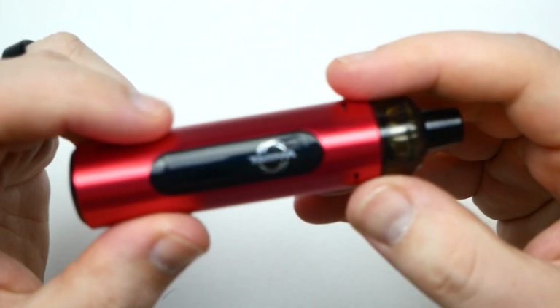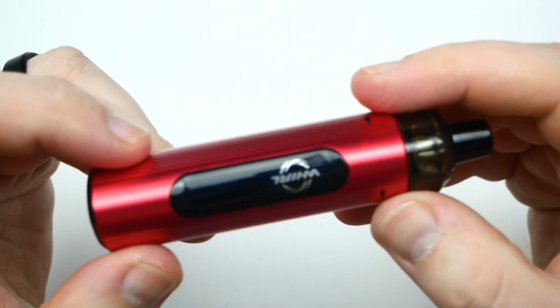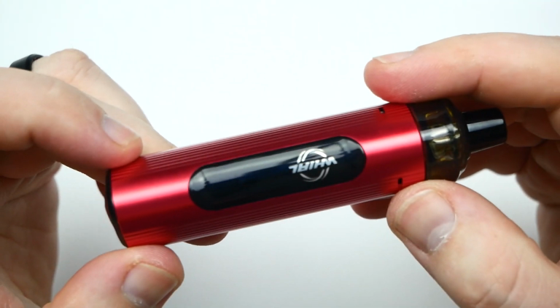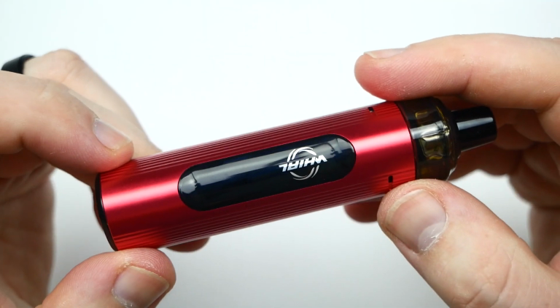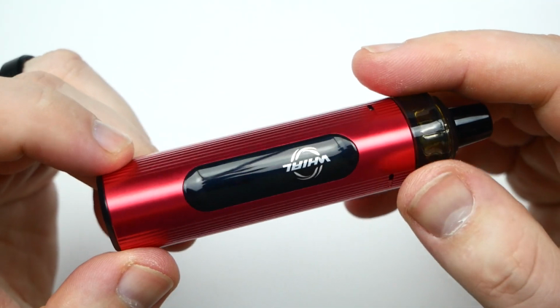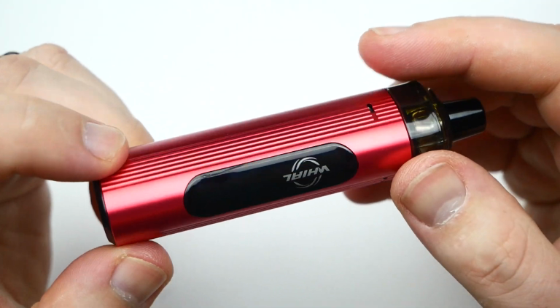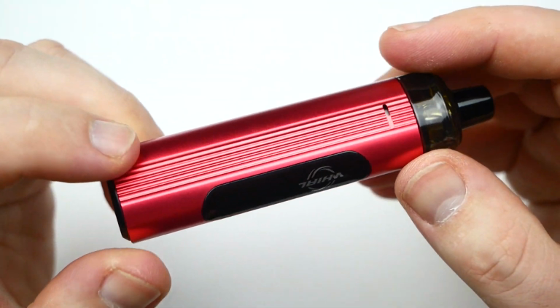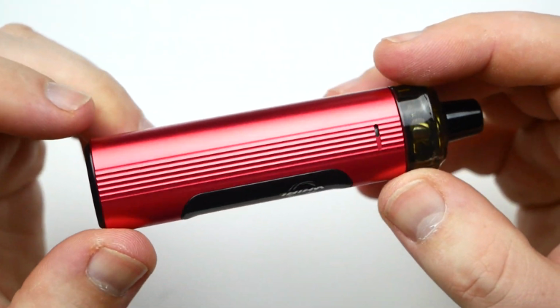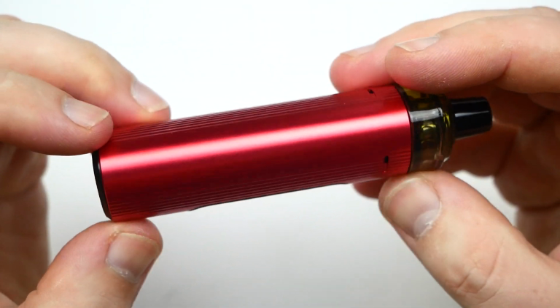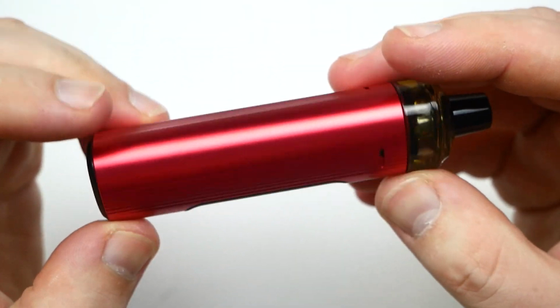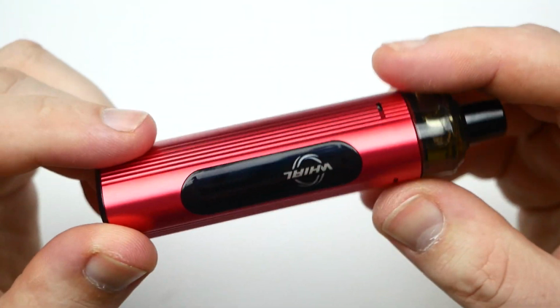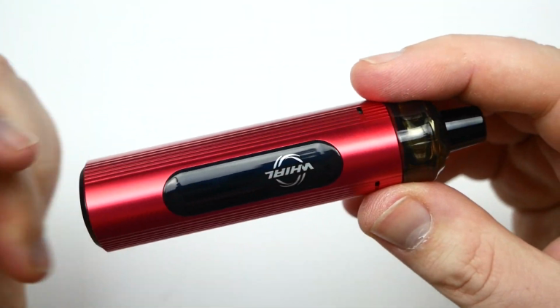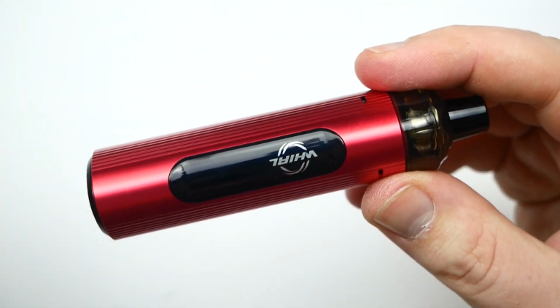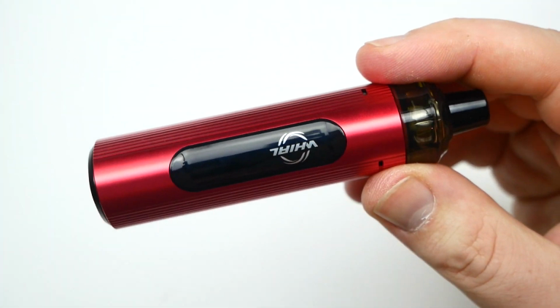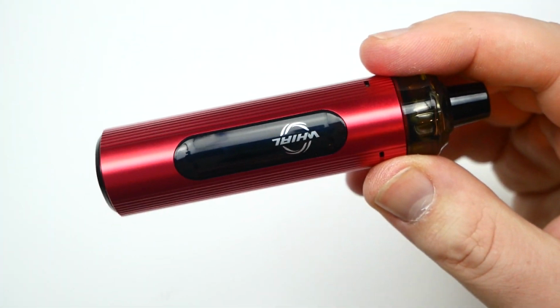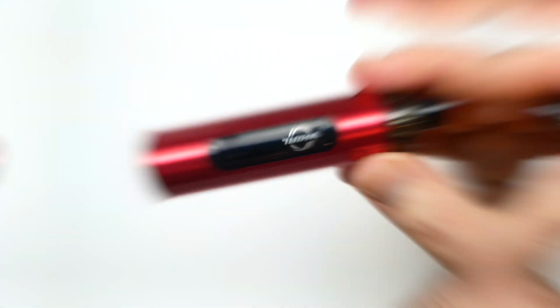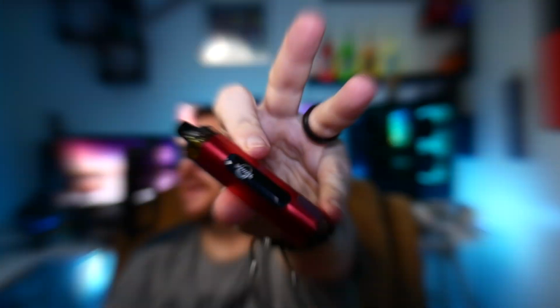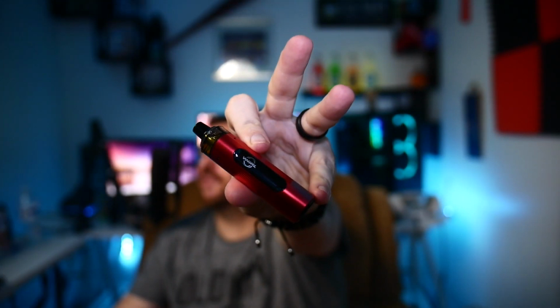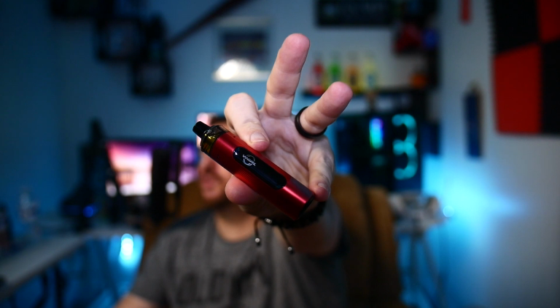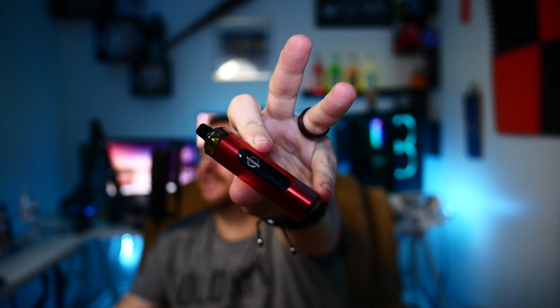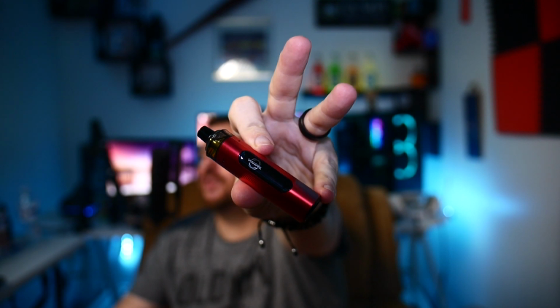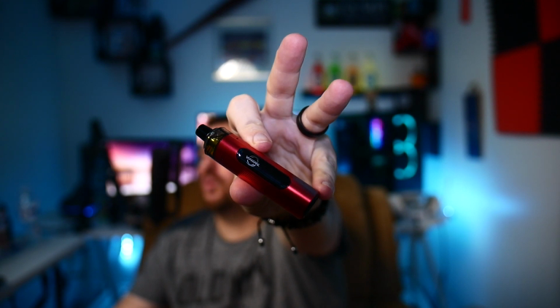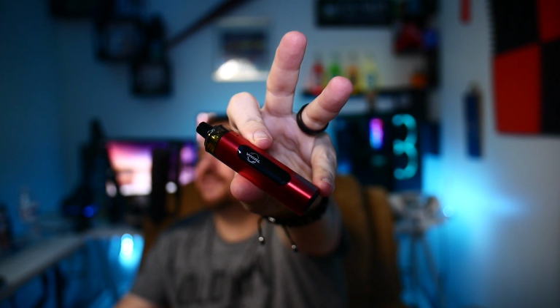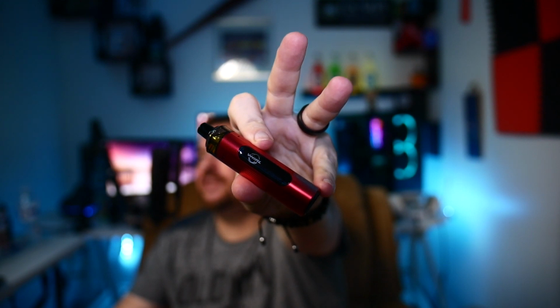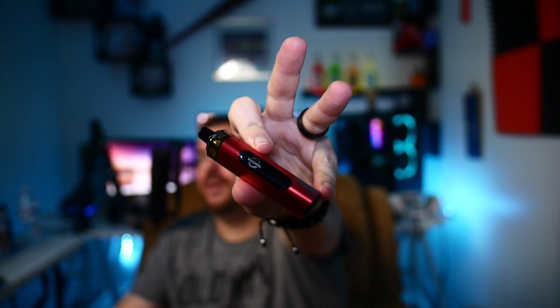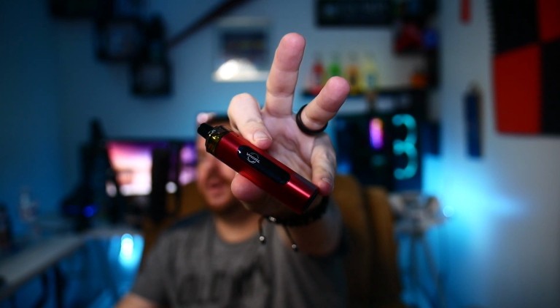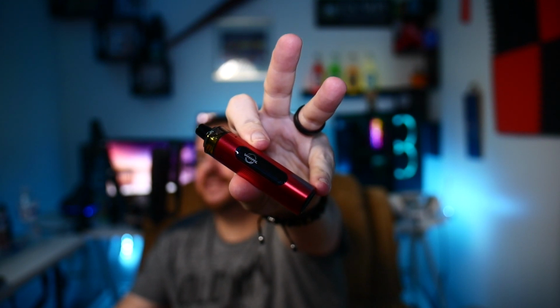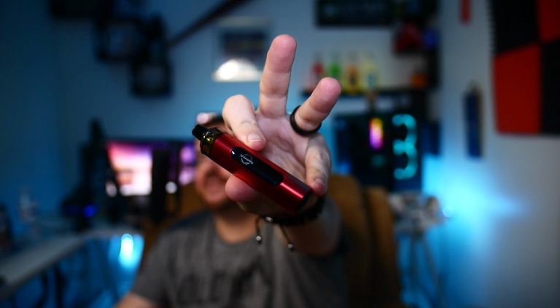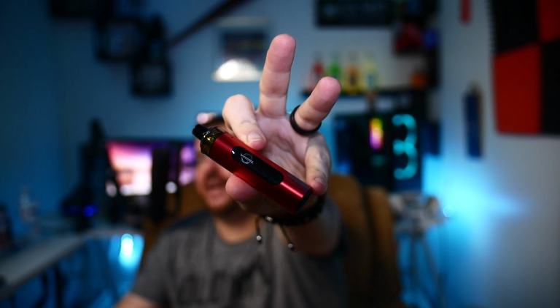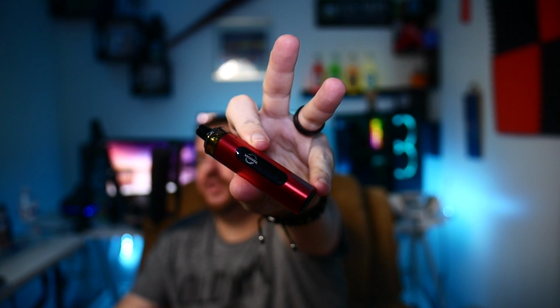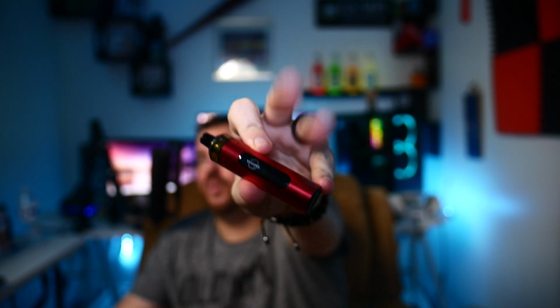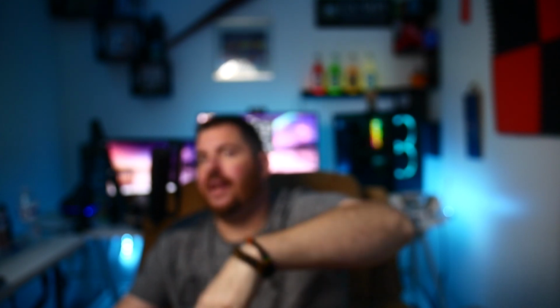Let's go back up top, vape on it, and I'll give you my final thoughts on the Whirl T1 Pod System by UL.